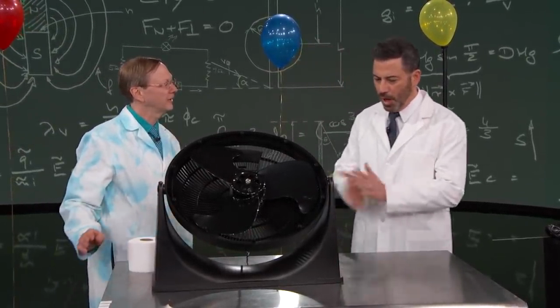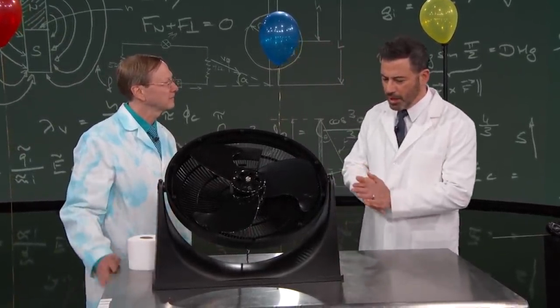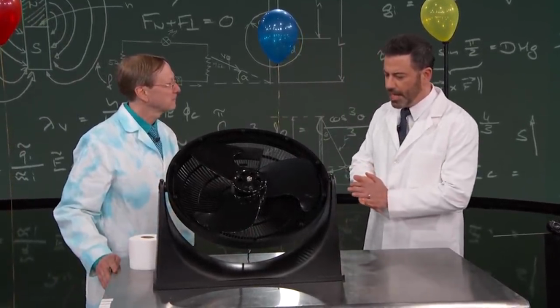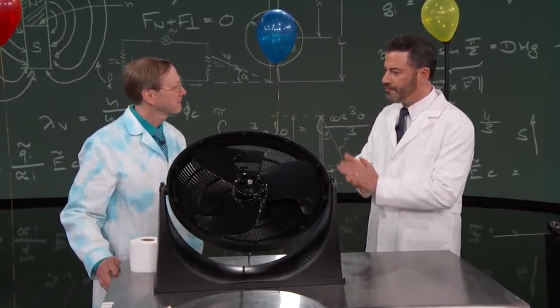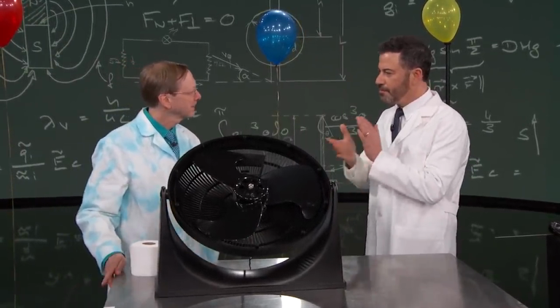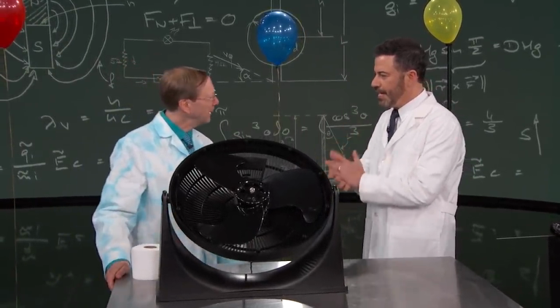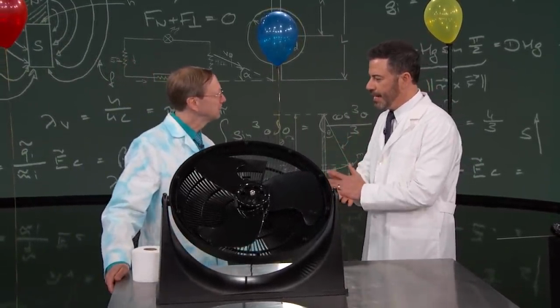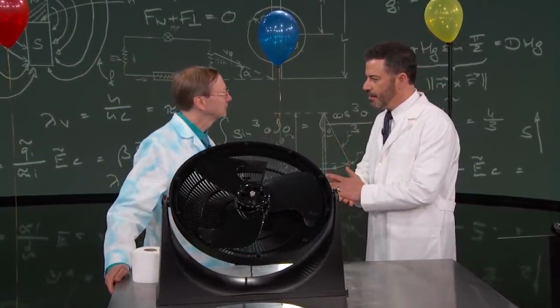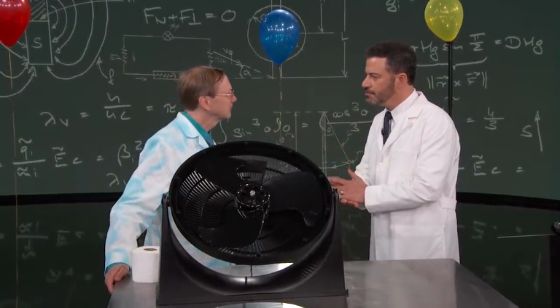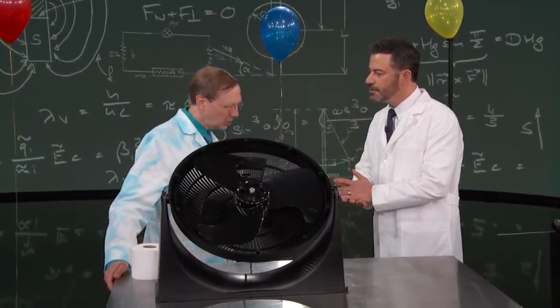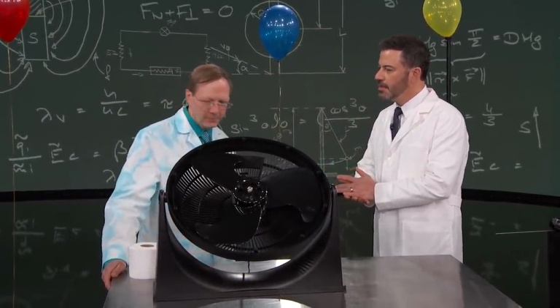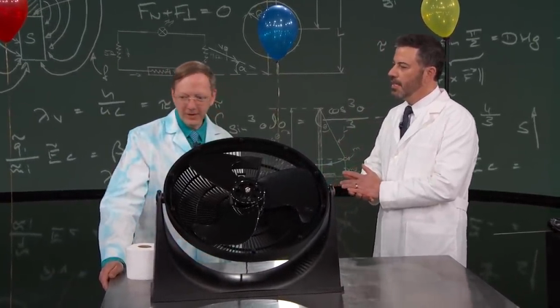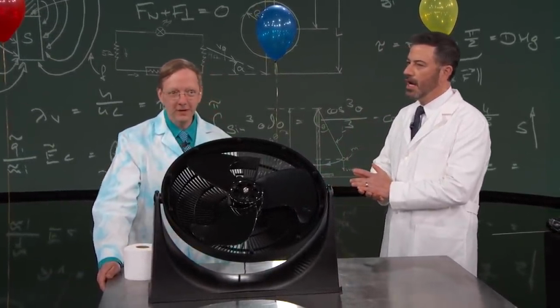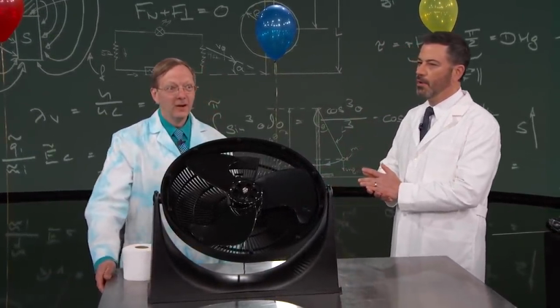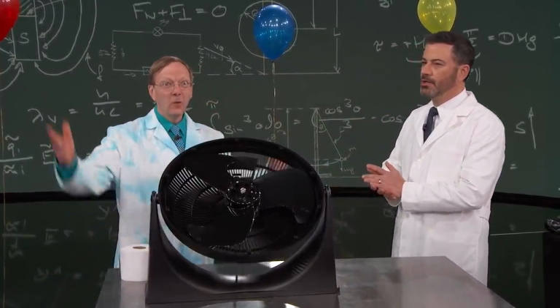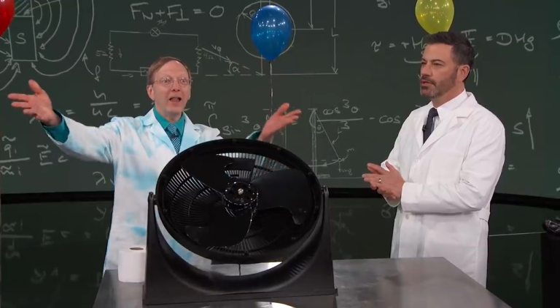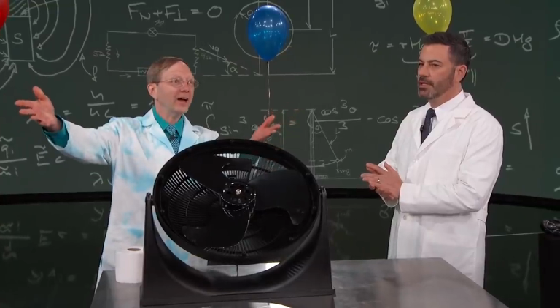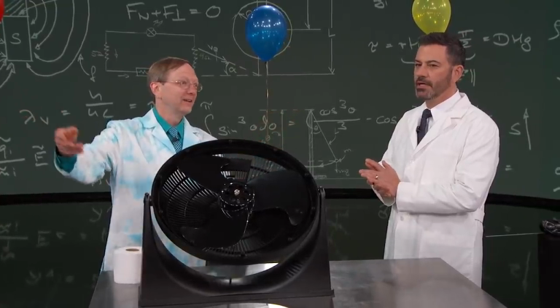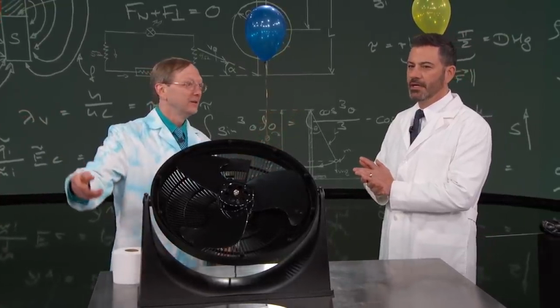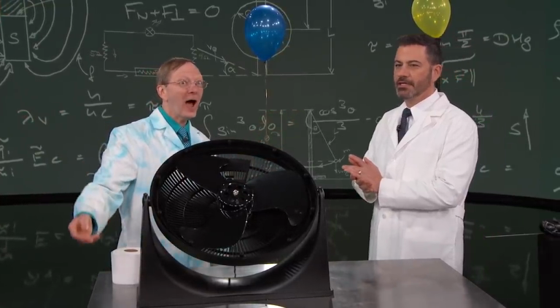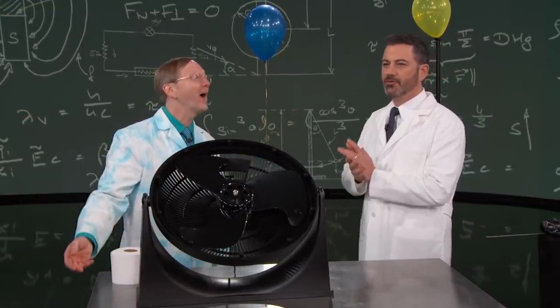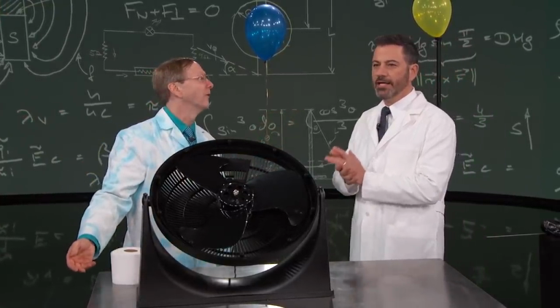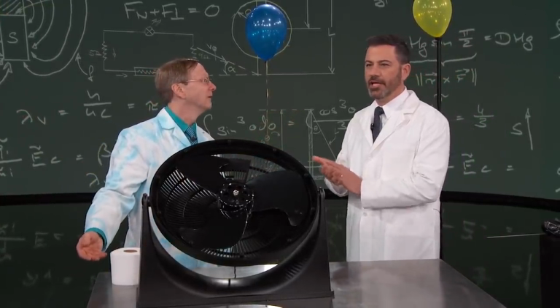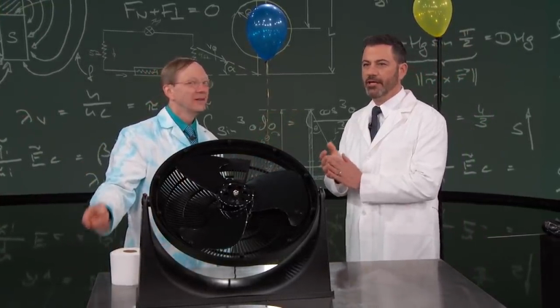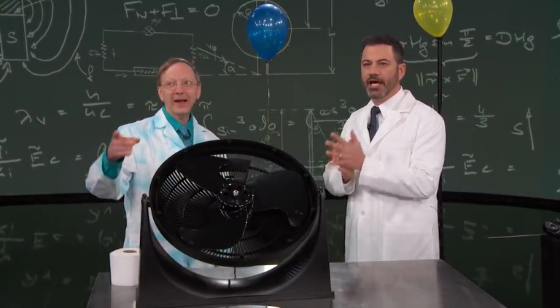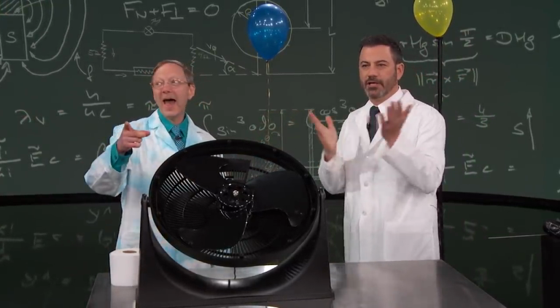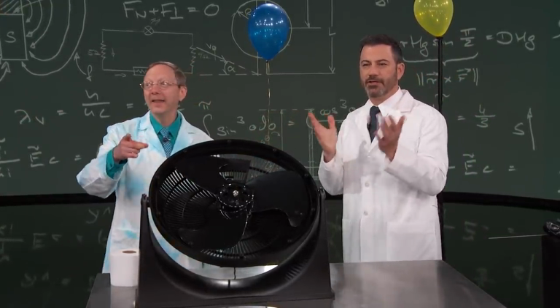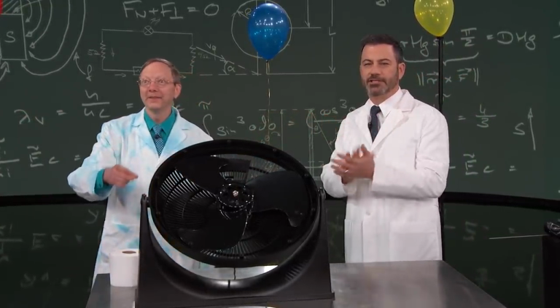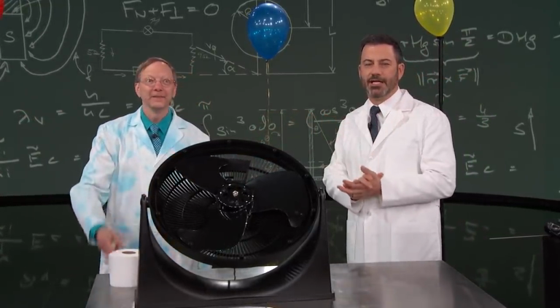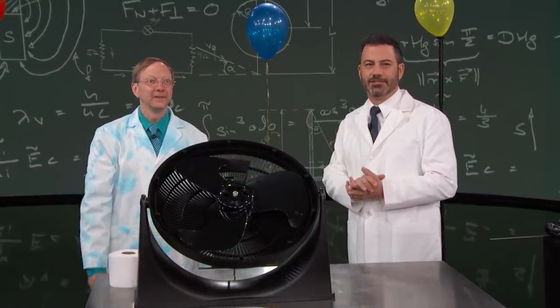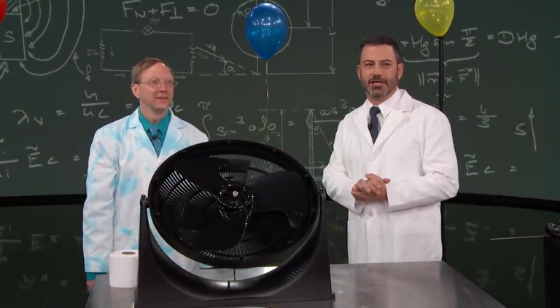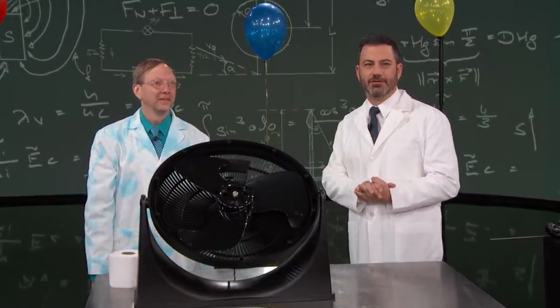Welcome, thank you for being here. Good to be here. Congratulations, I'm excited to see you.